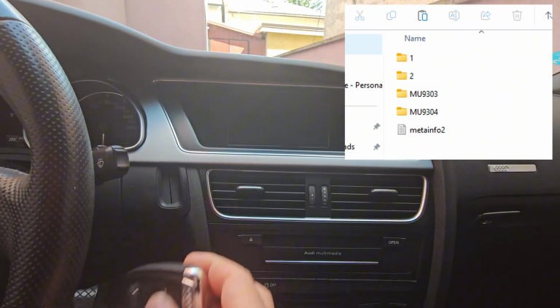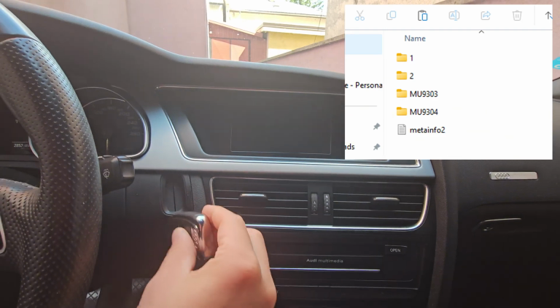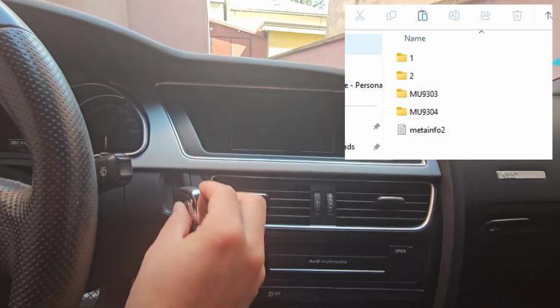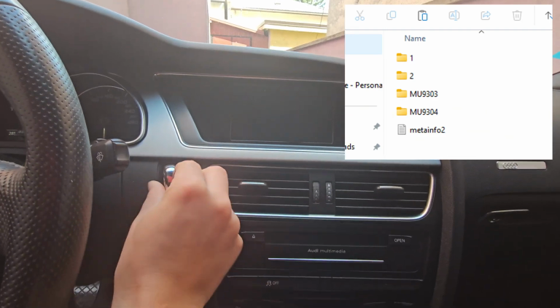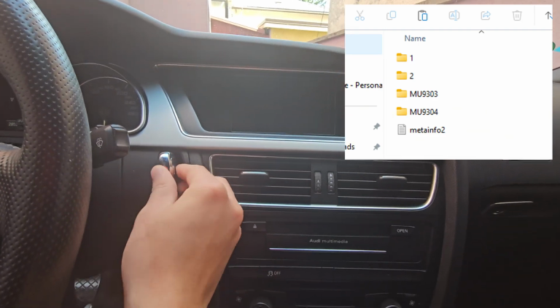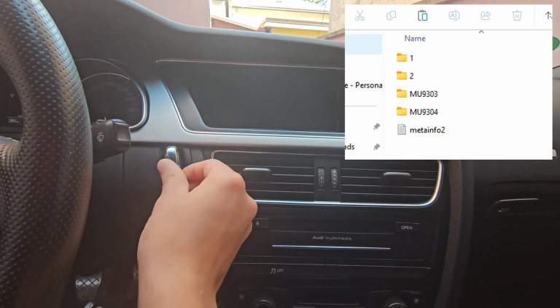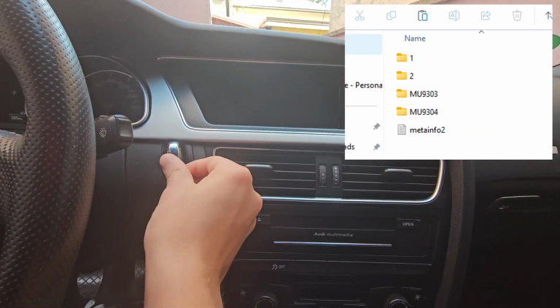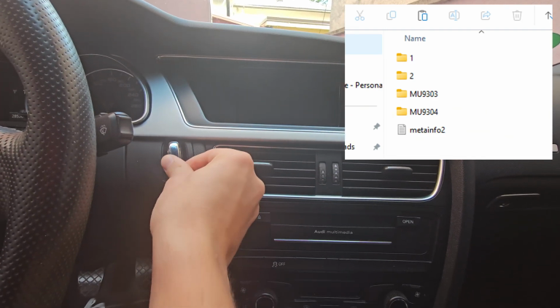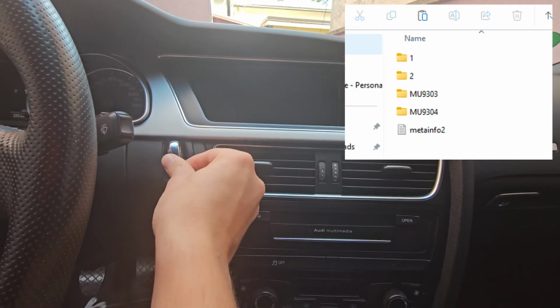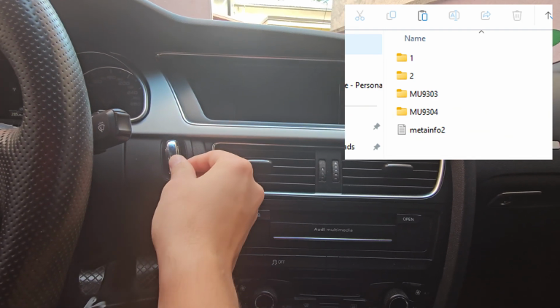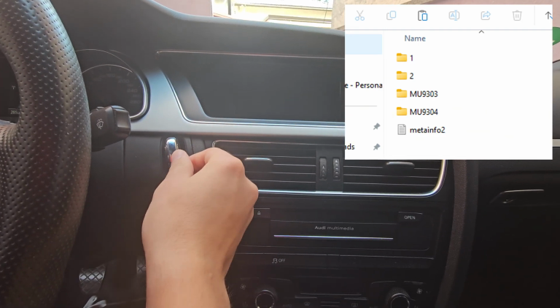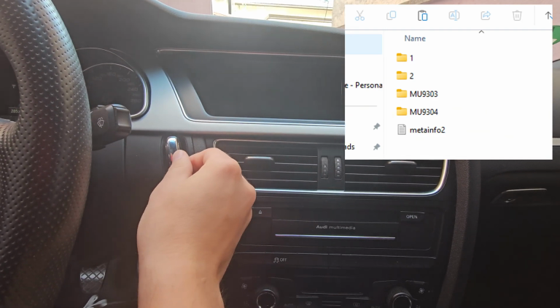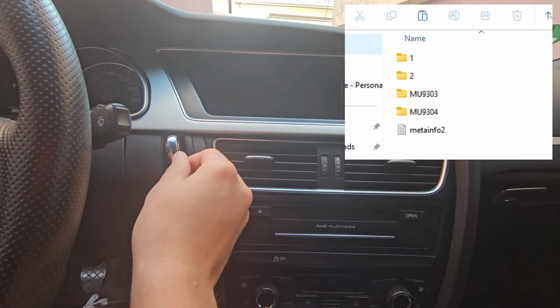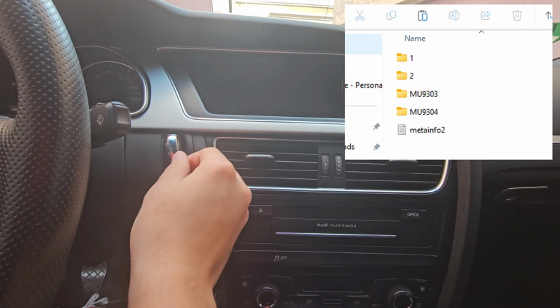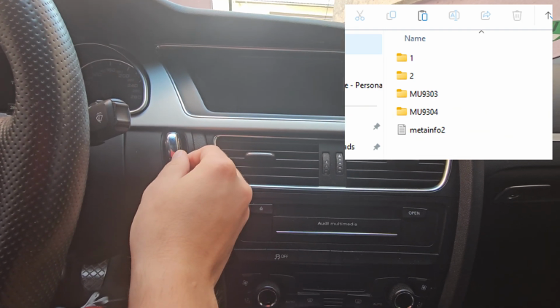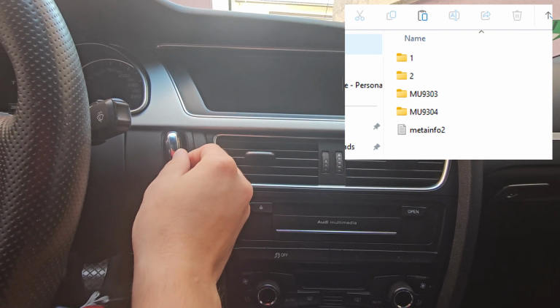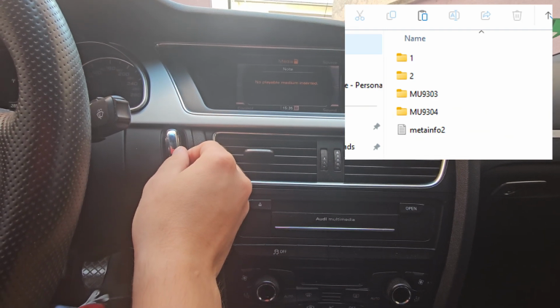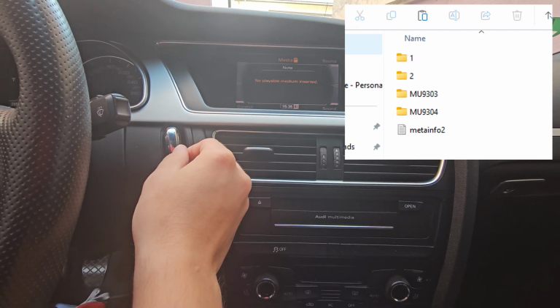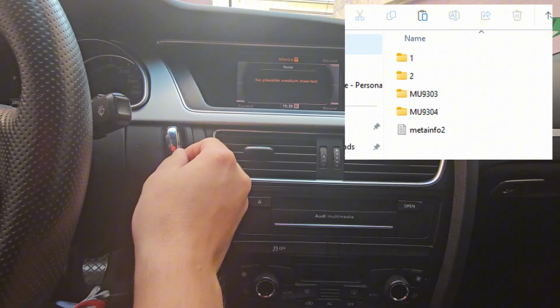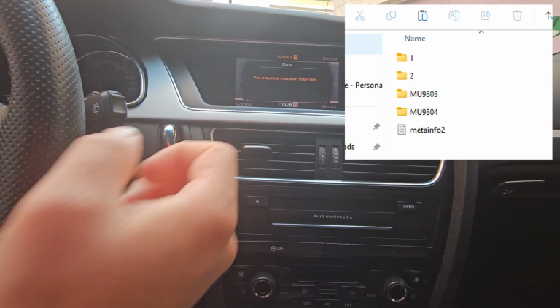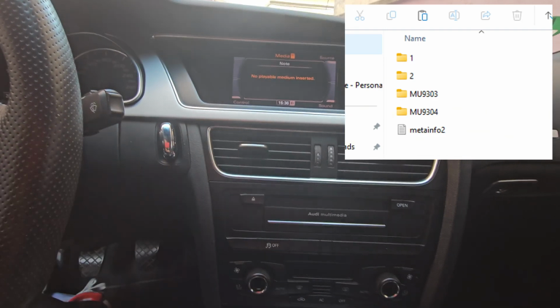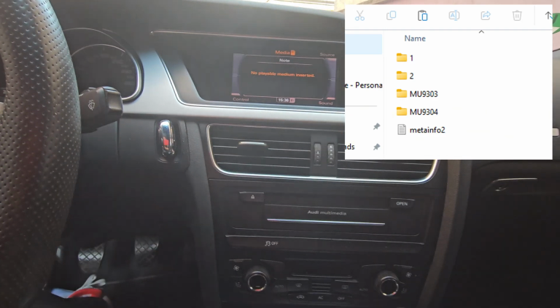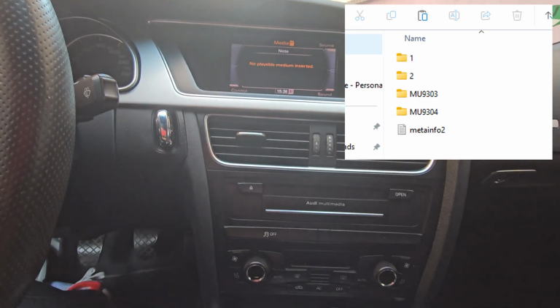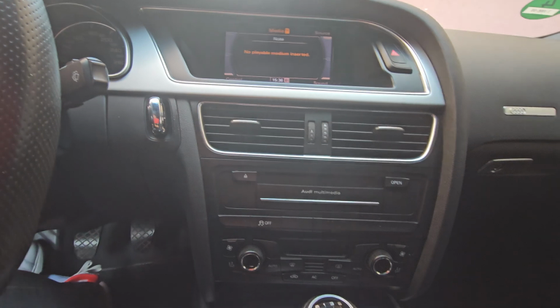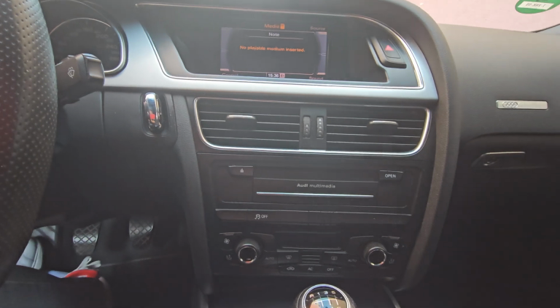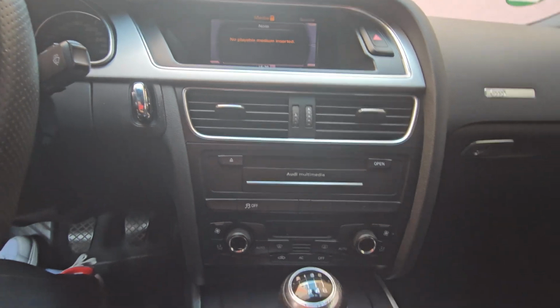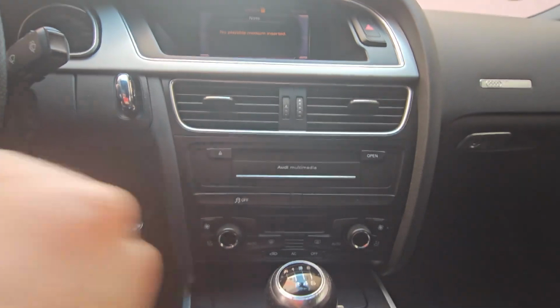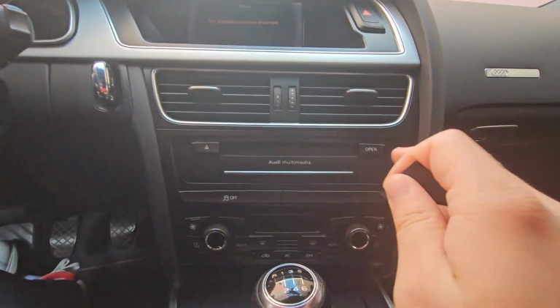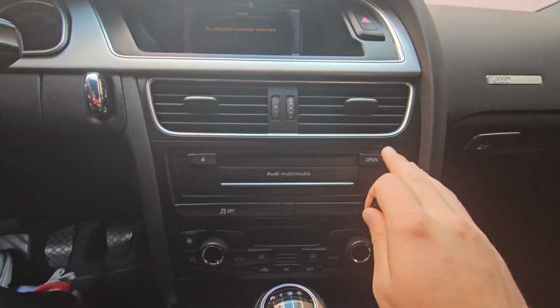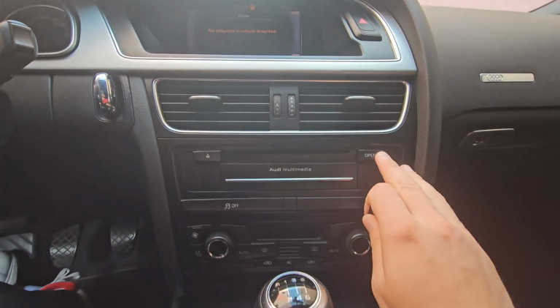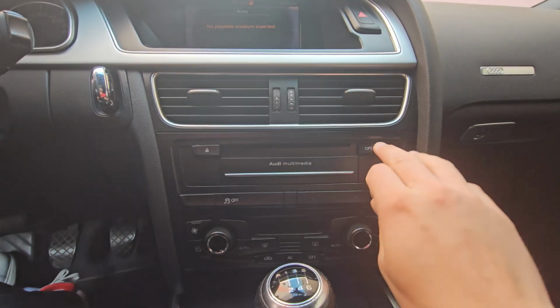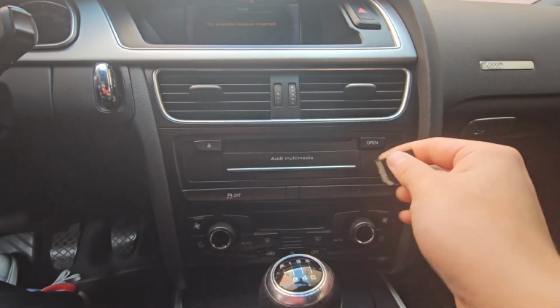First, download the firmware. The link is in the description. Copy it to an SD card and insert it into your car.